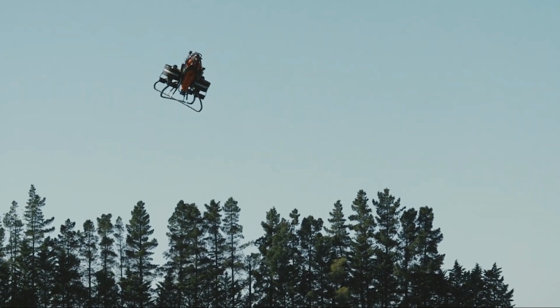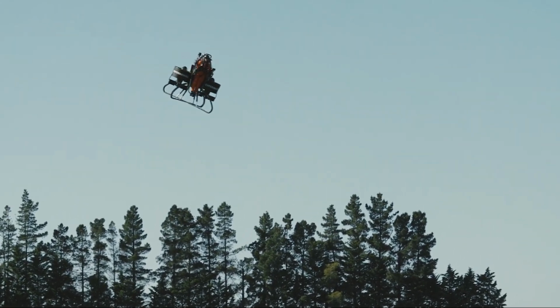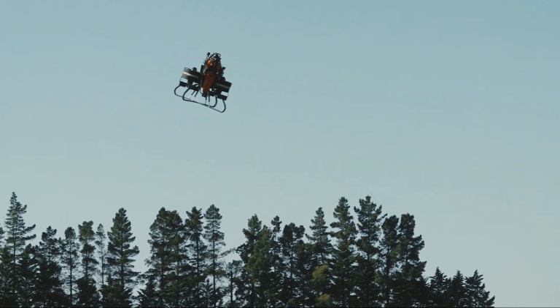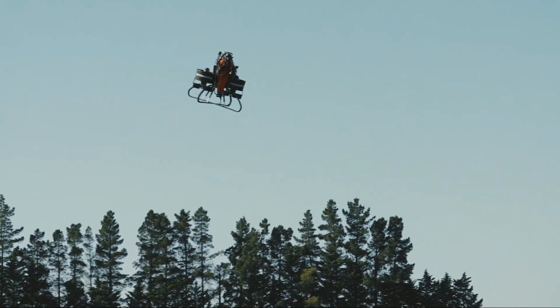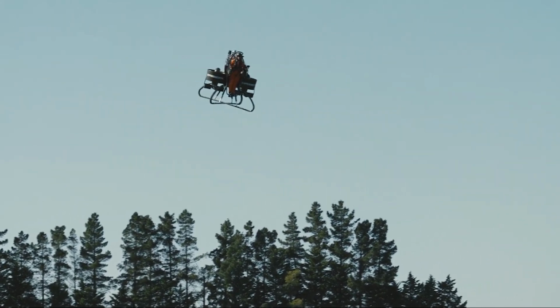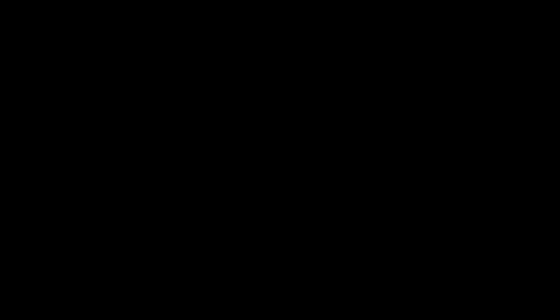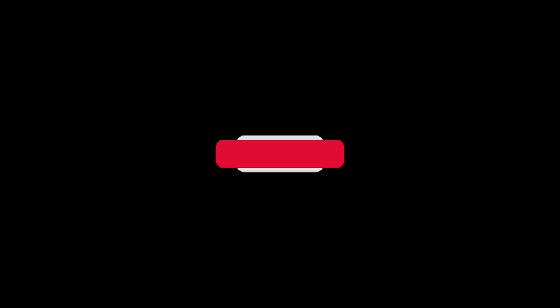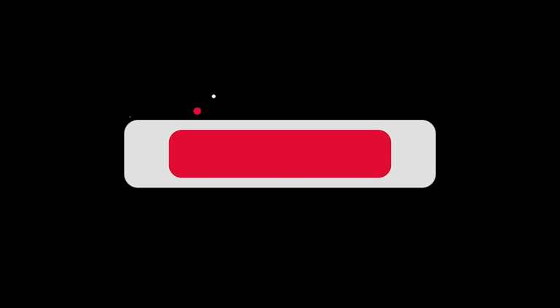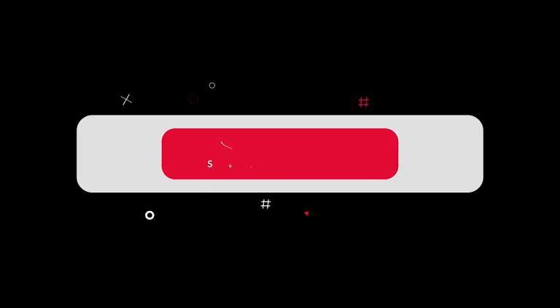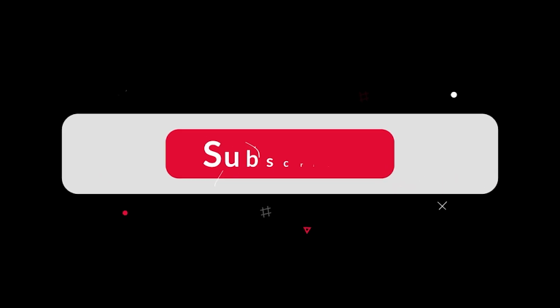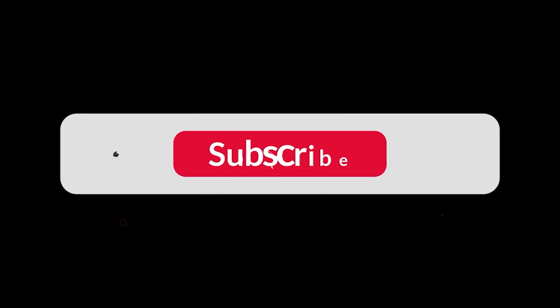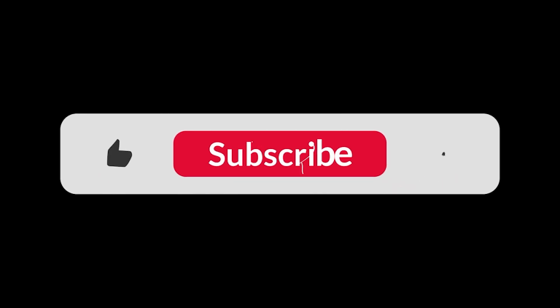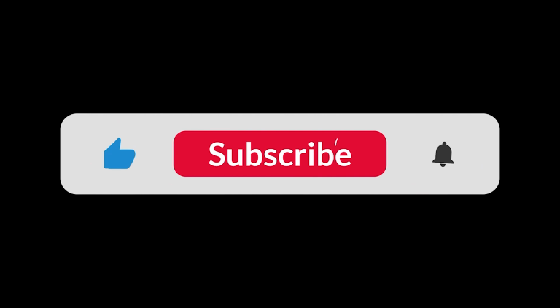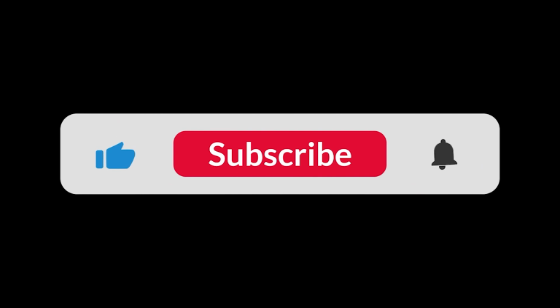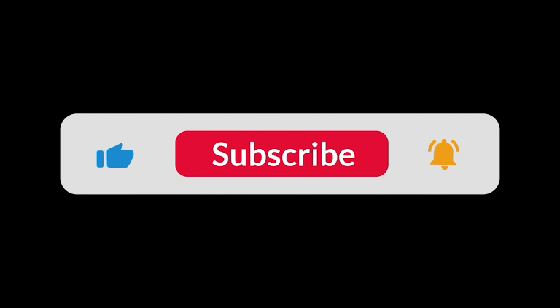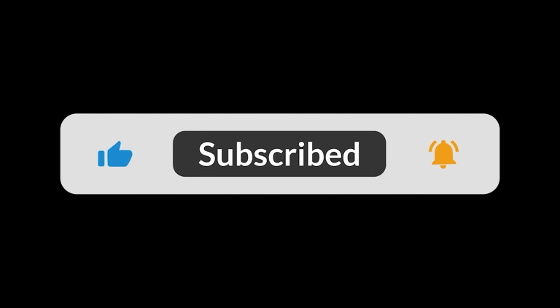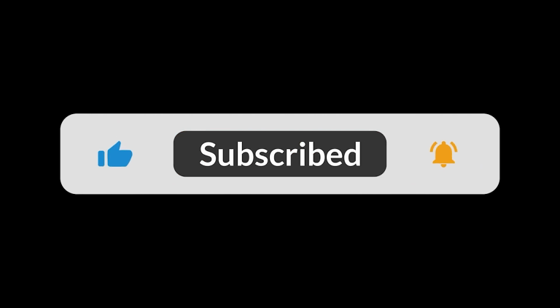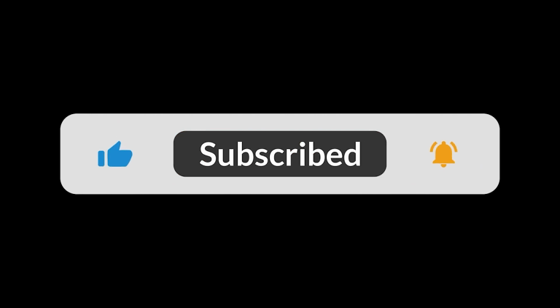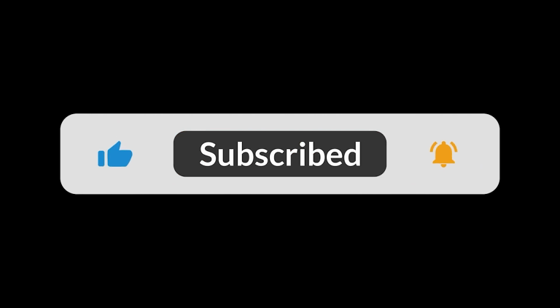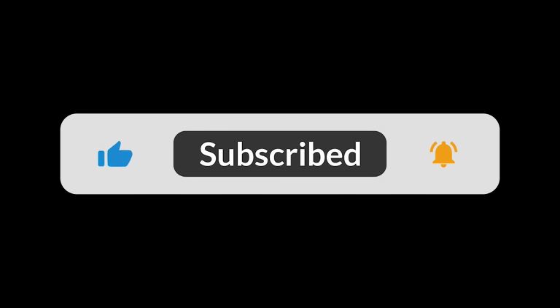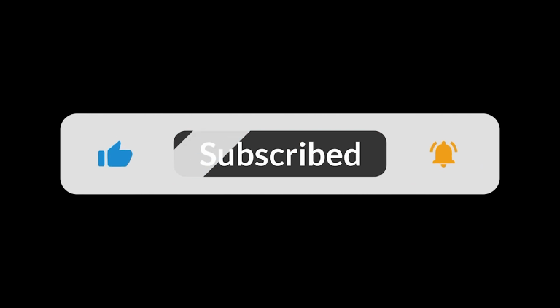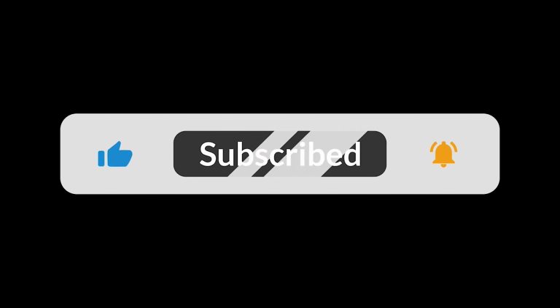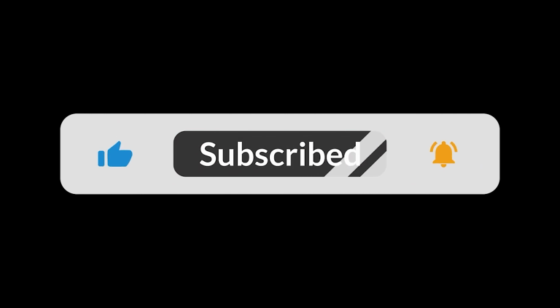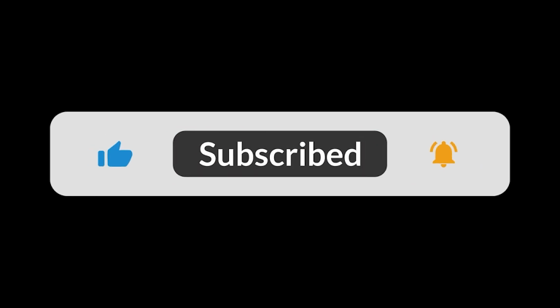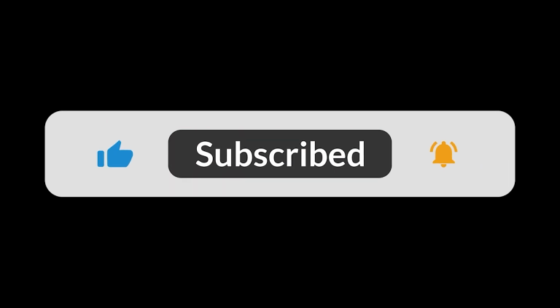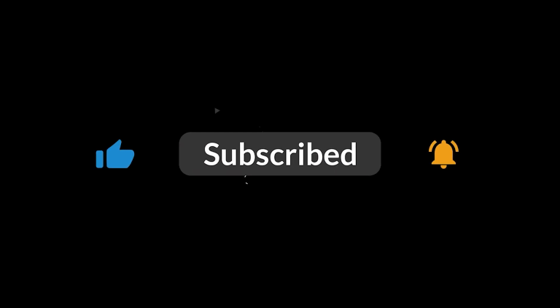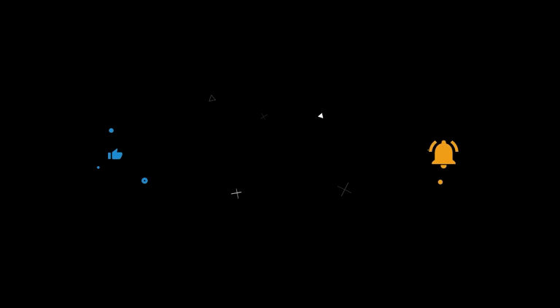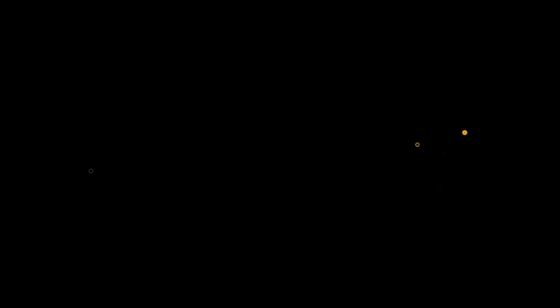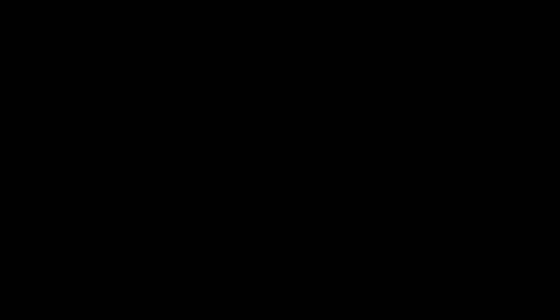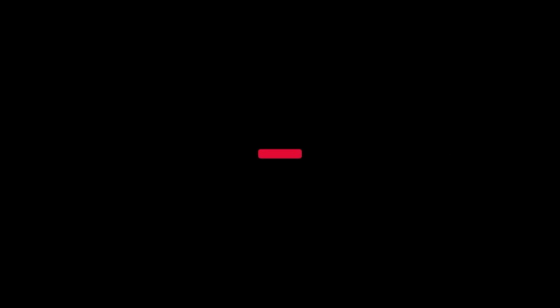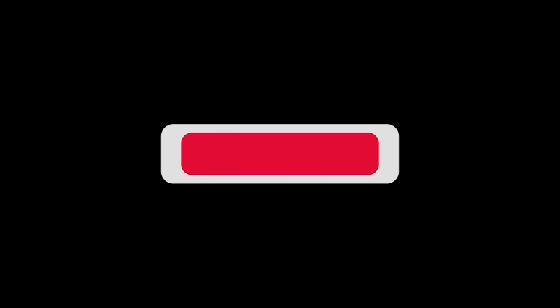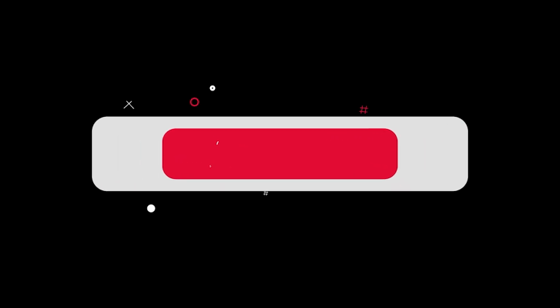If you enjoyed learning about this flying machine, give us a thumbs up, hit subscribe, and let us know in the comments — would you ride a personal jetpack? Thanks for watching, and see you in the next one.